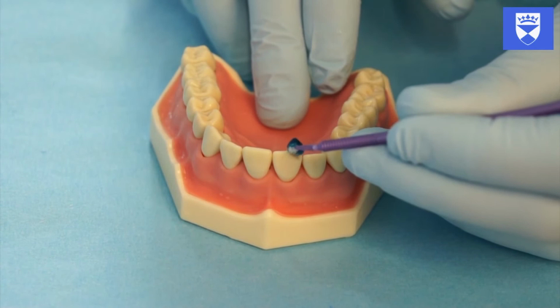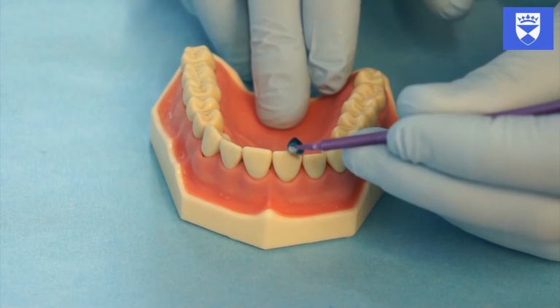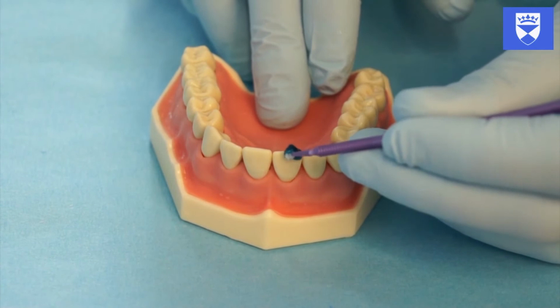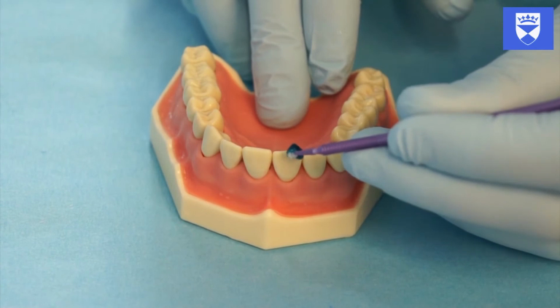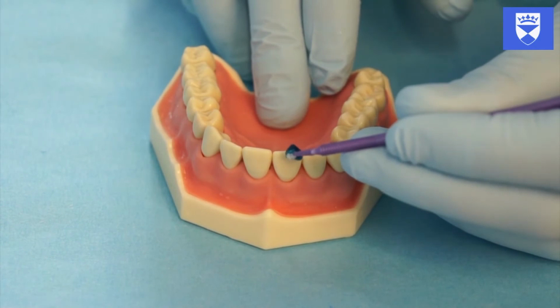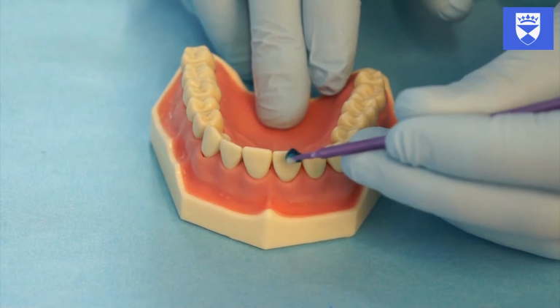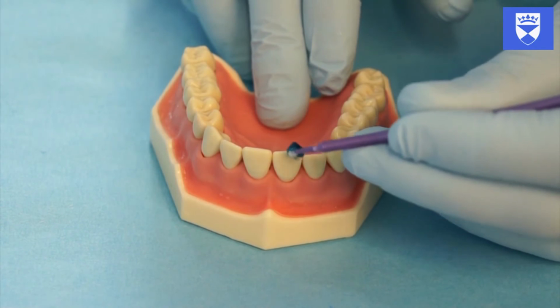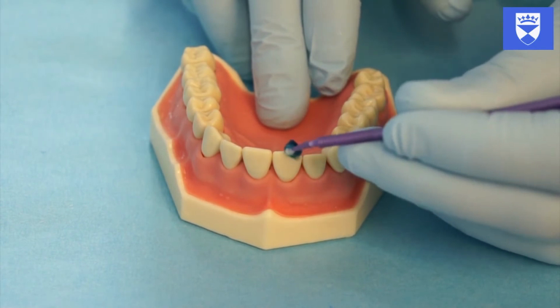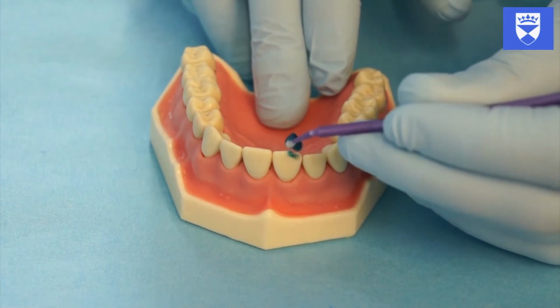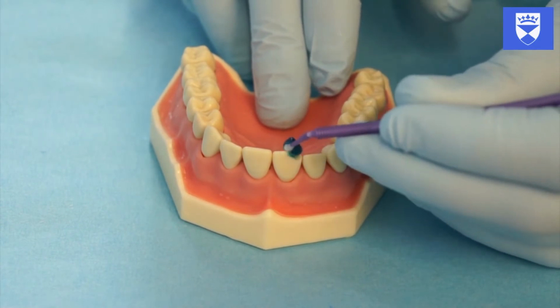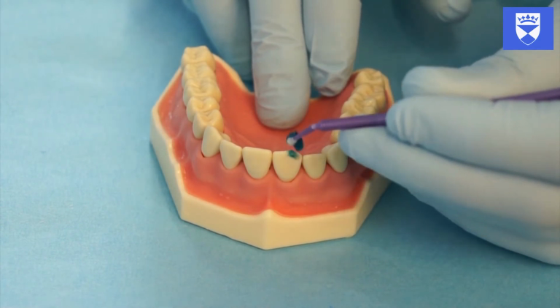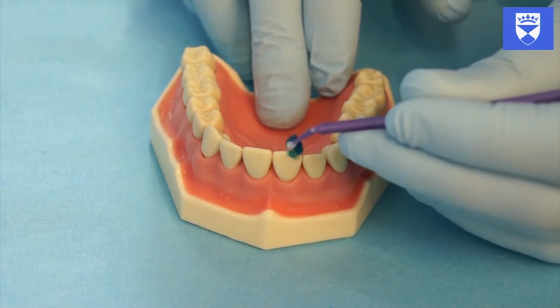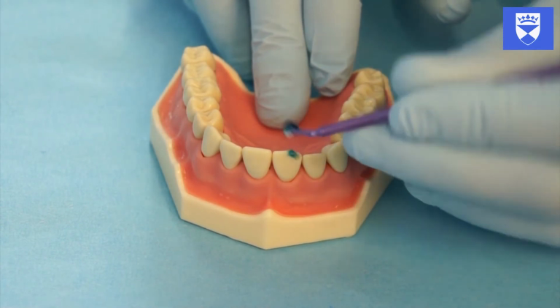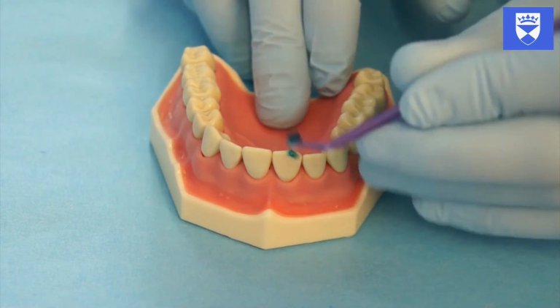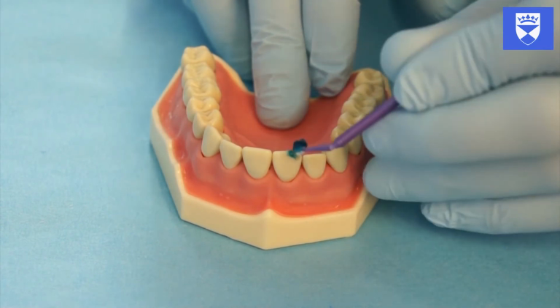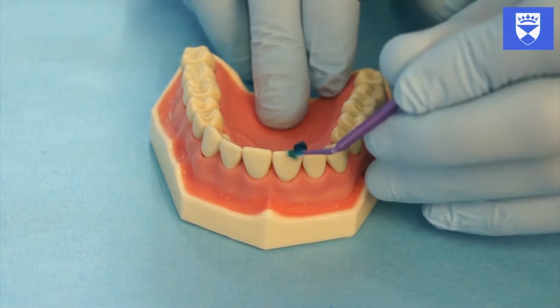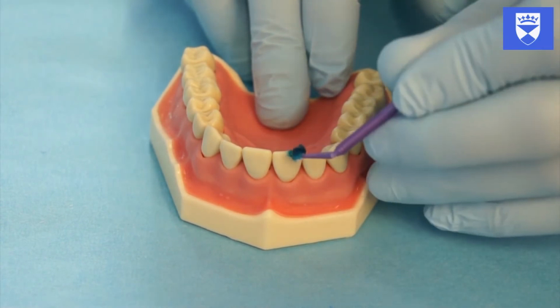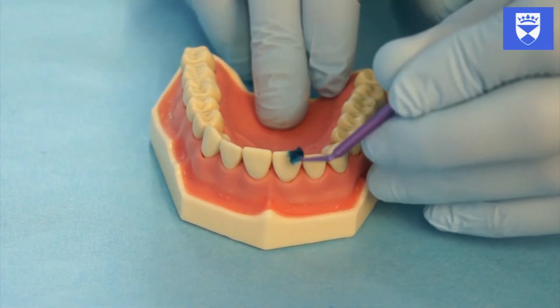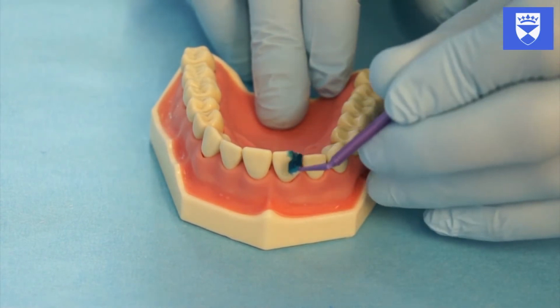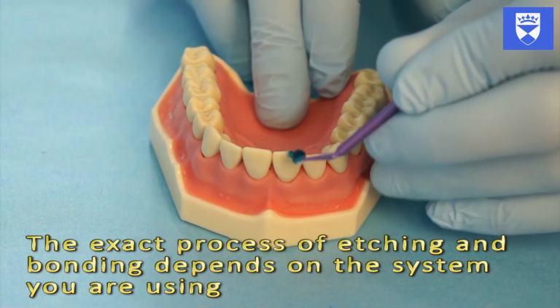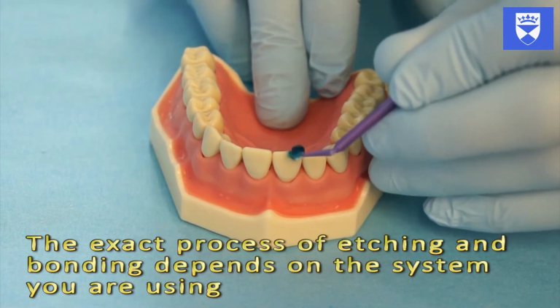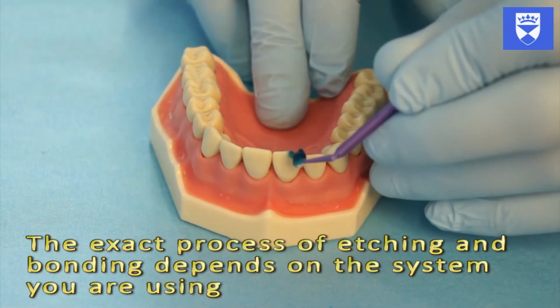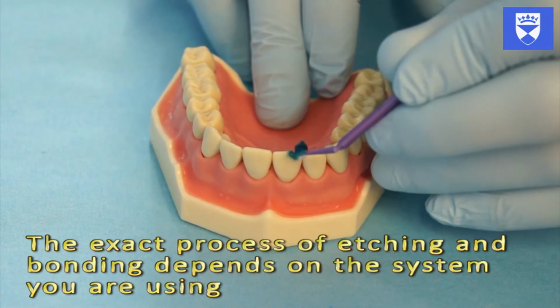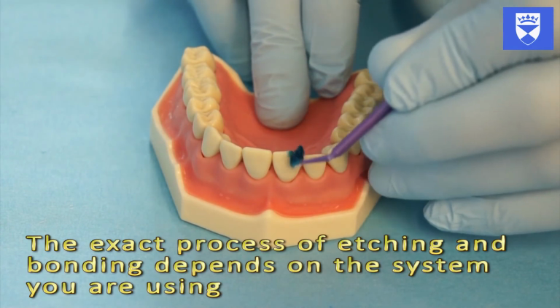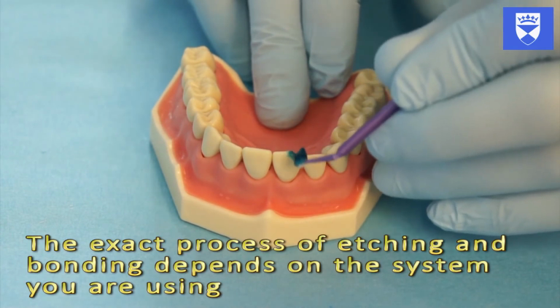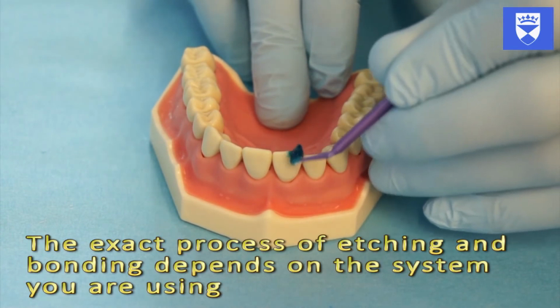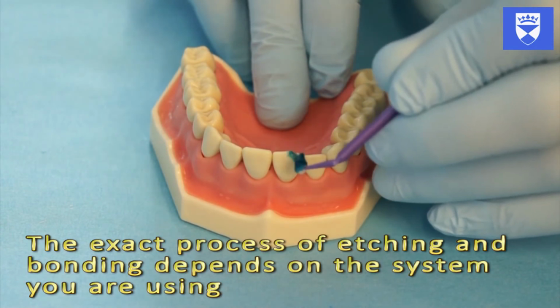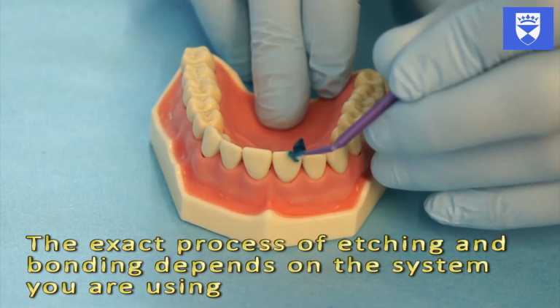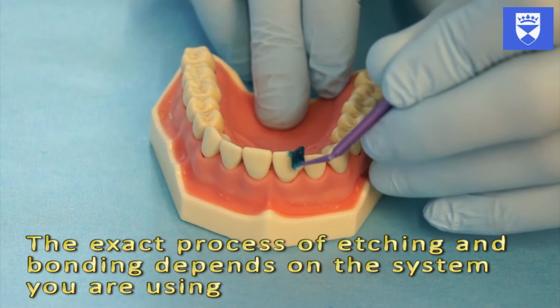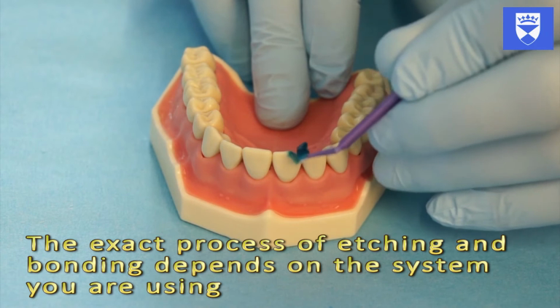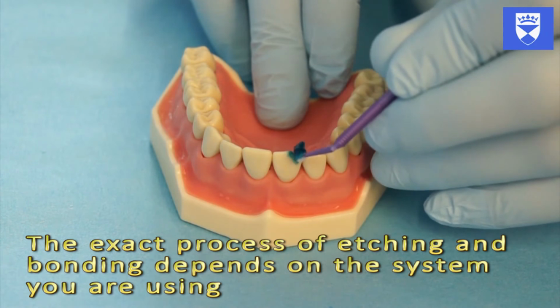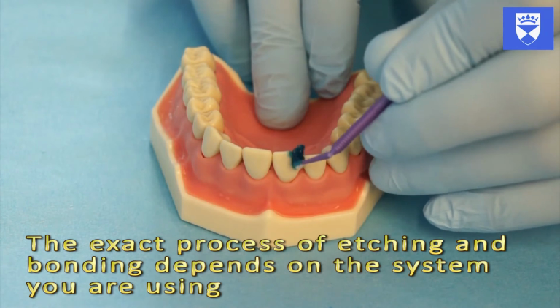Etch the enamel and dentine to be covered by composite. This should be done for 20 seconds.